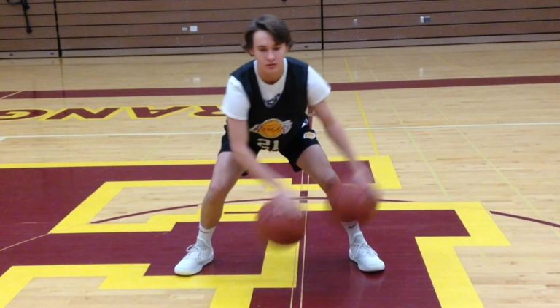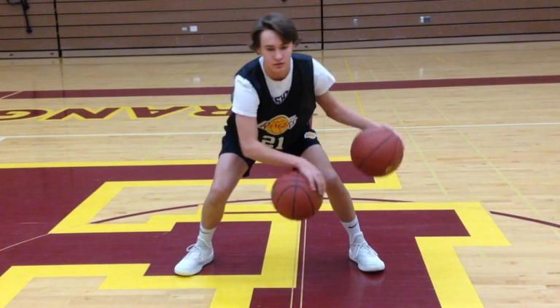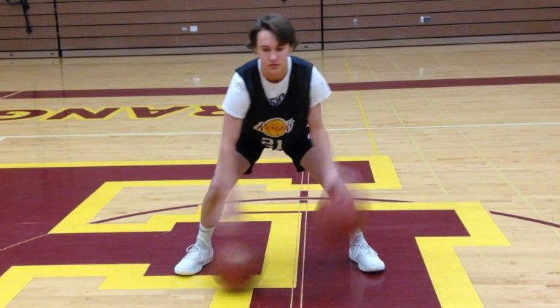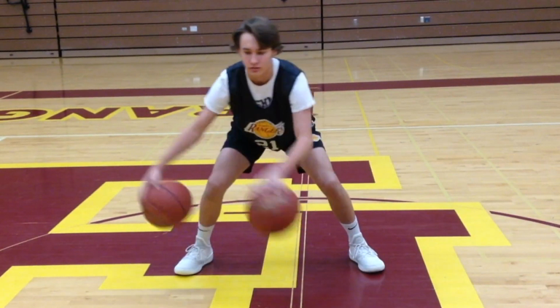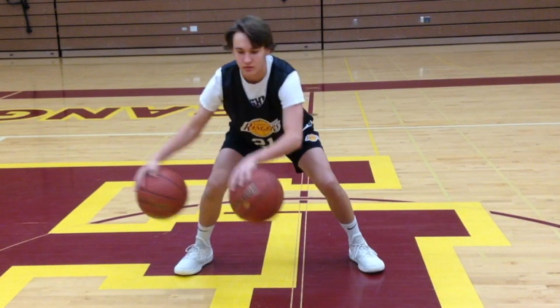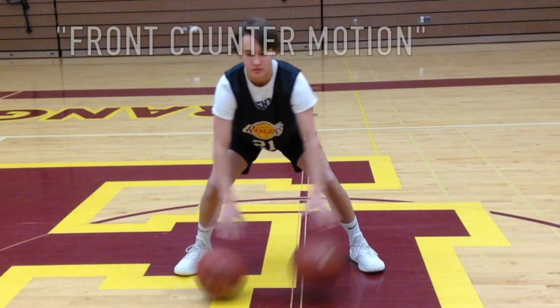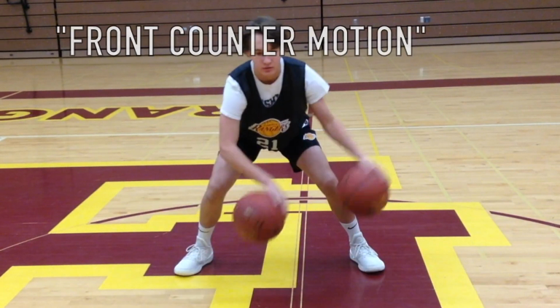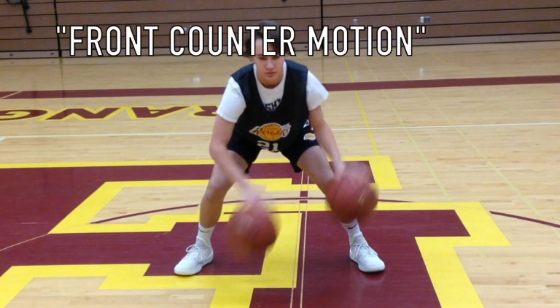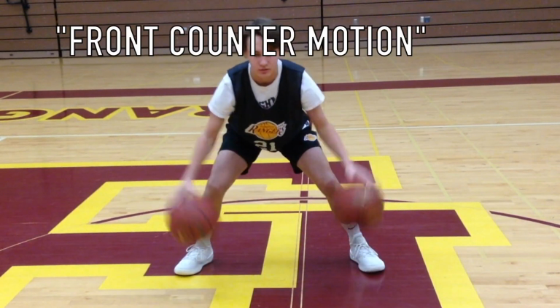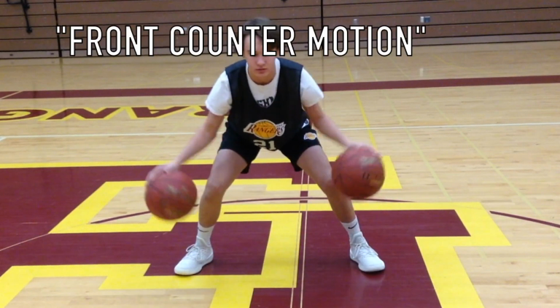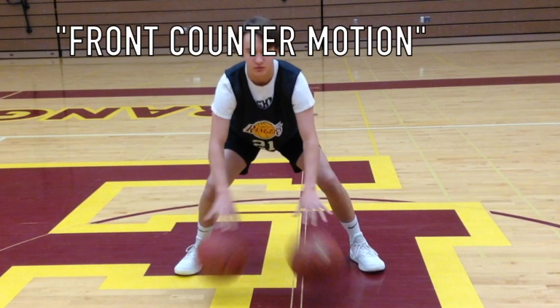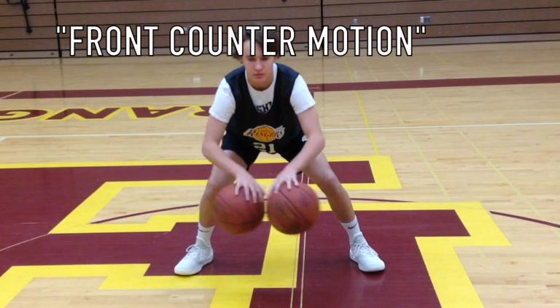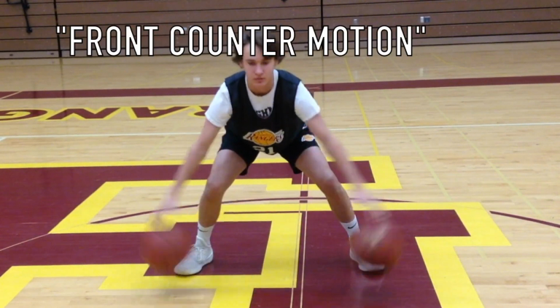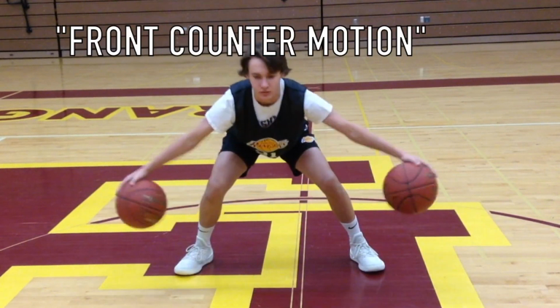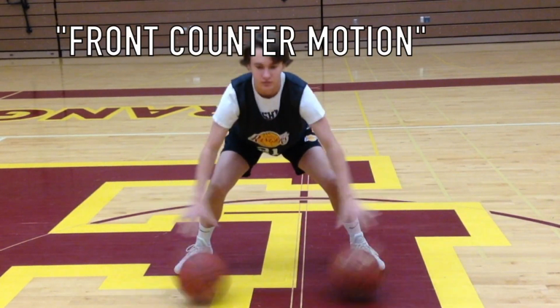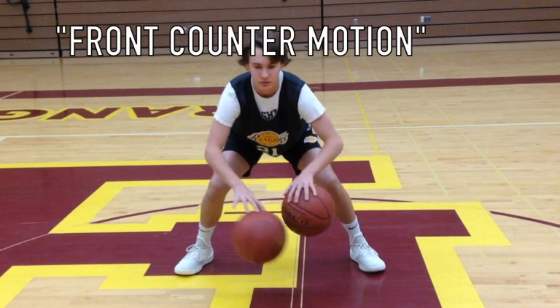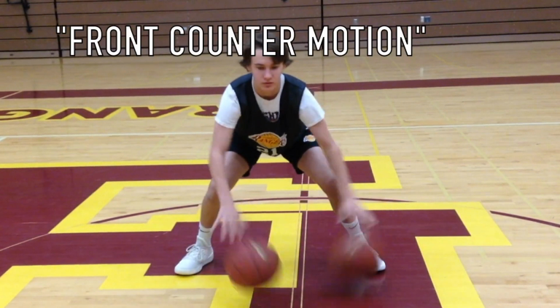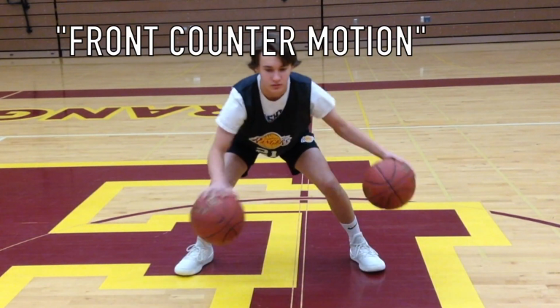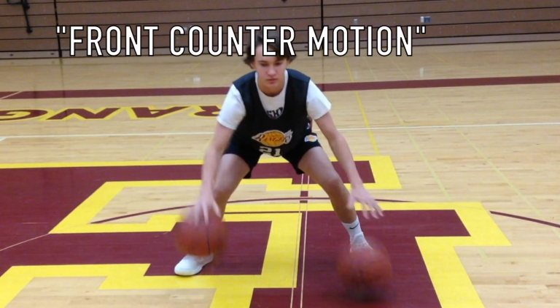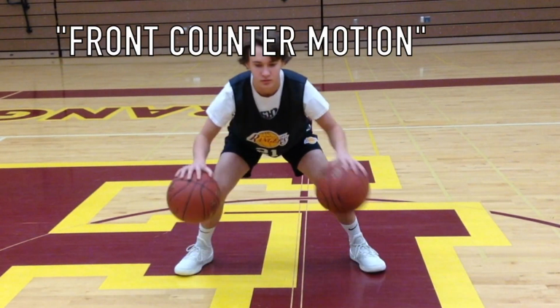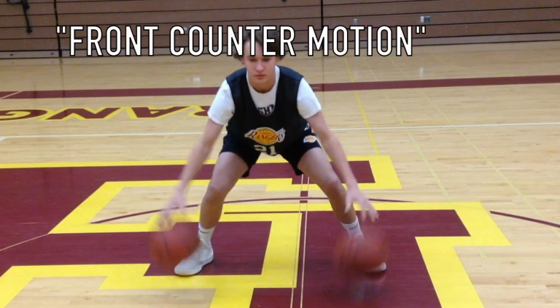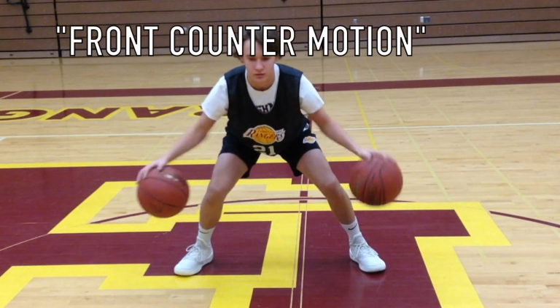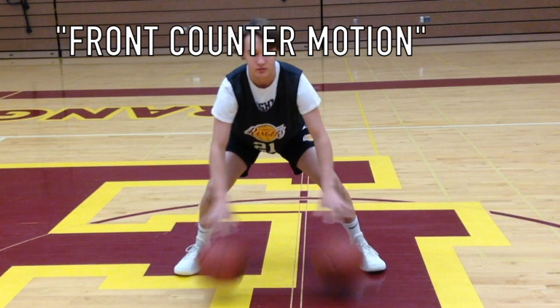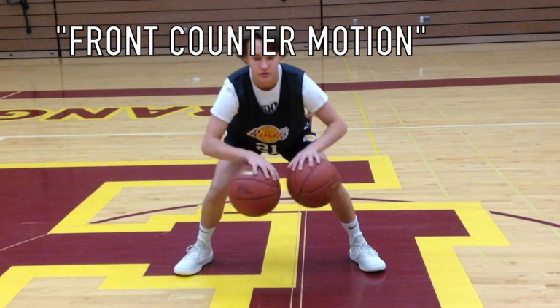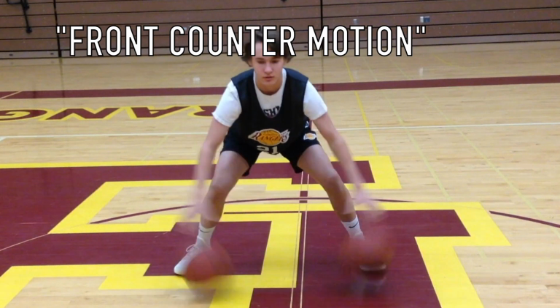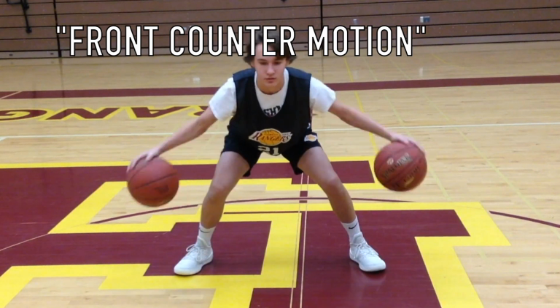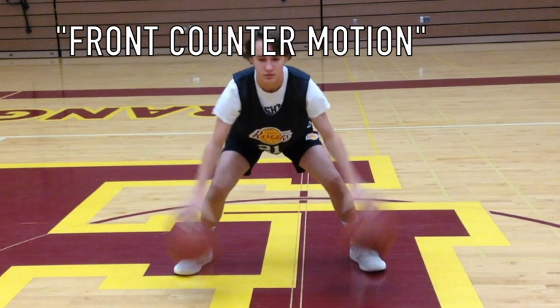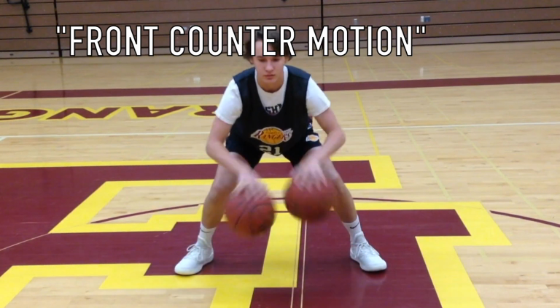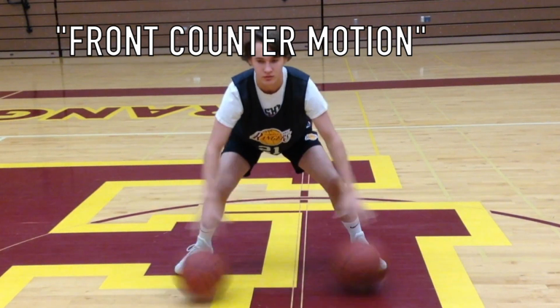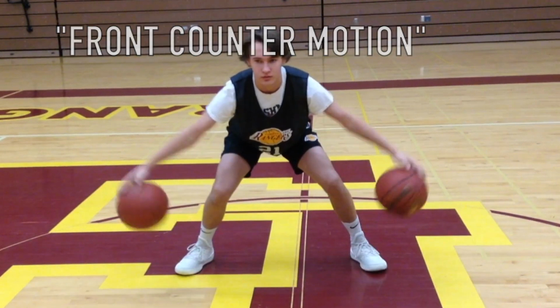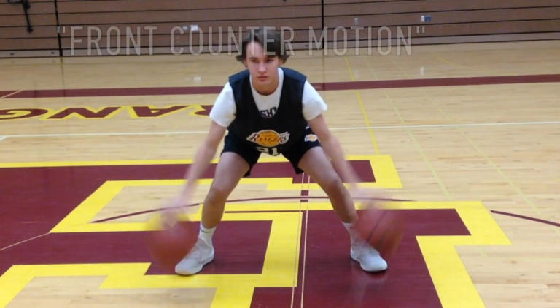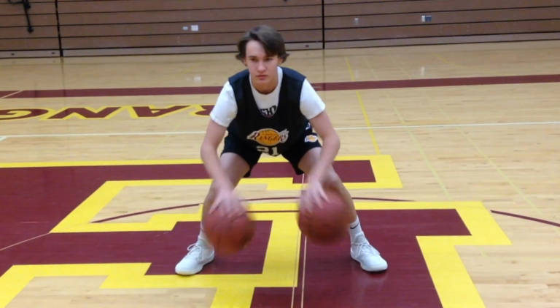After 10 reps of the basketballs moving in the same direction, Carter is going to switch right into front counter motion.